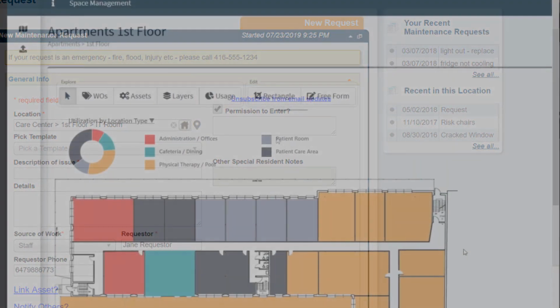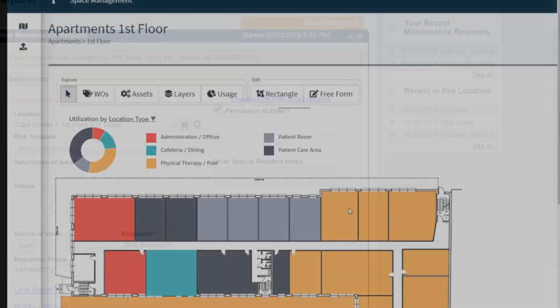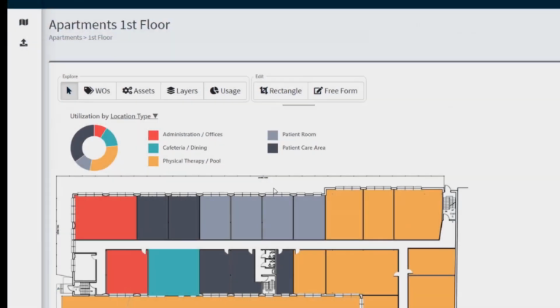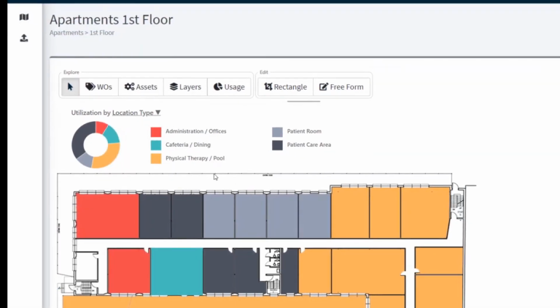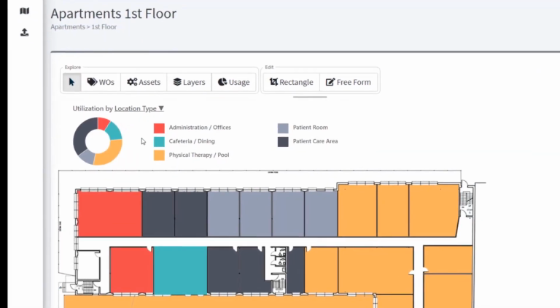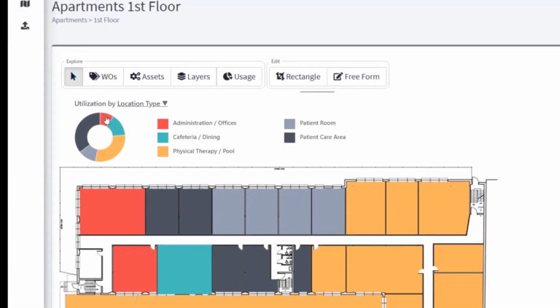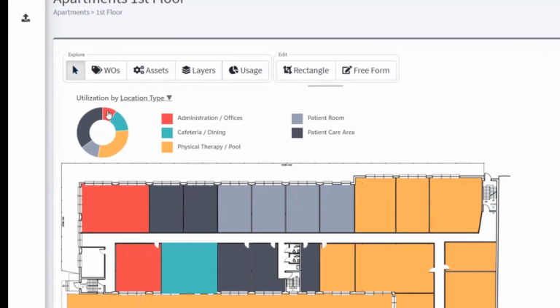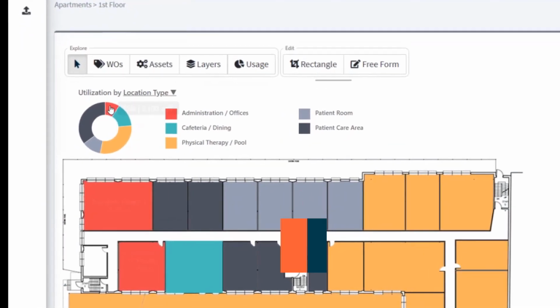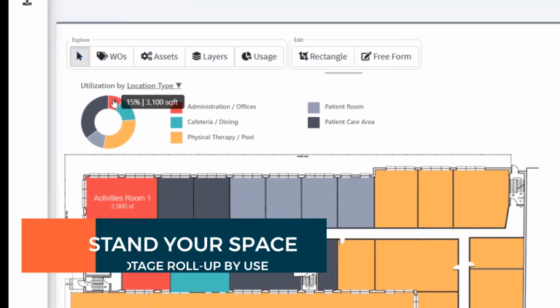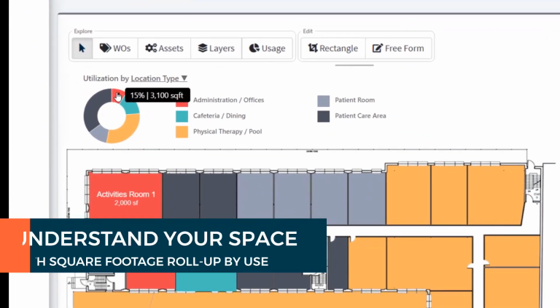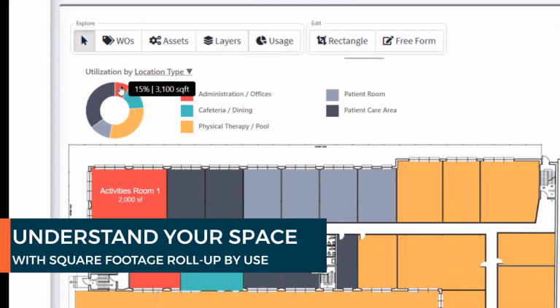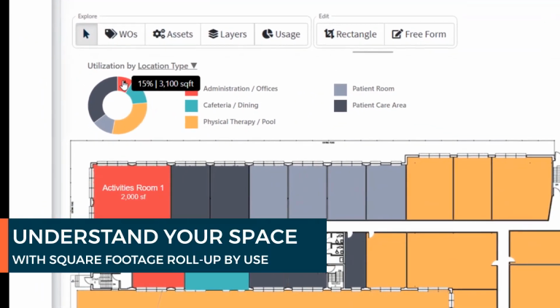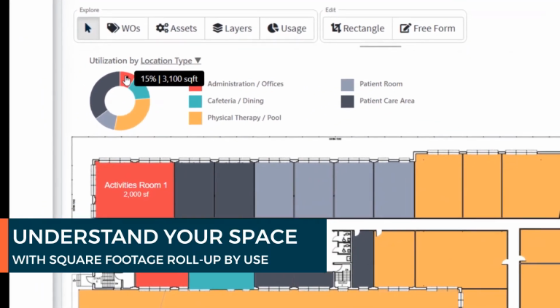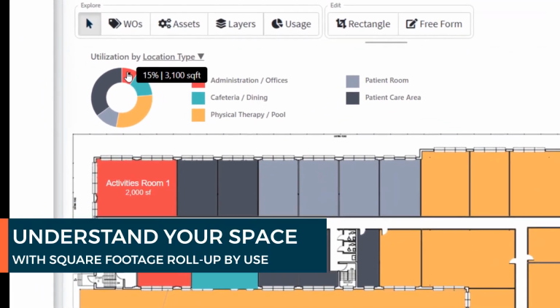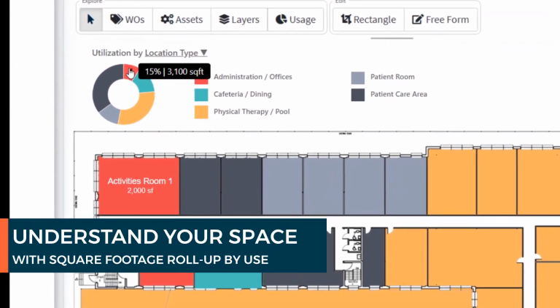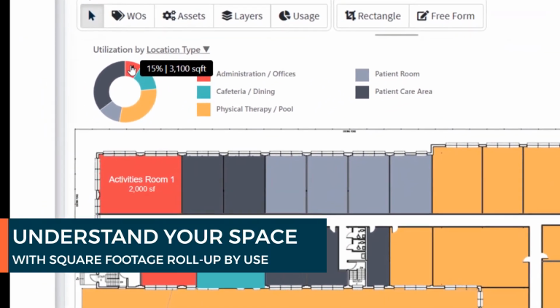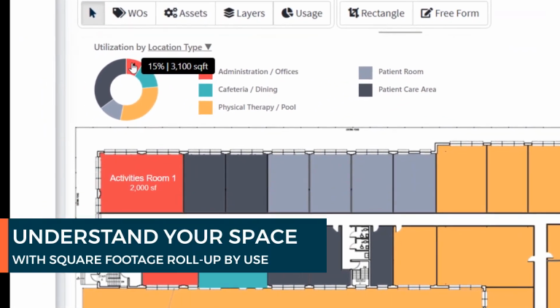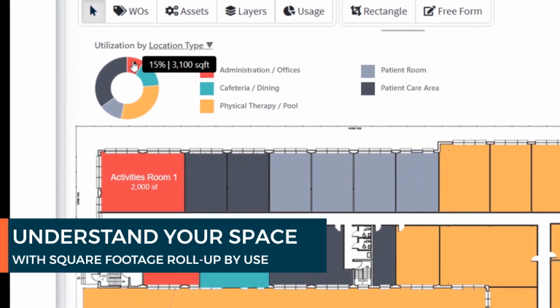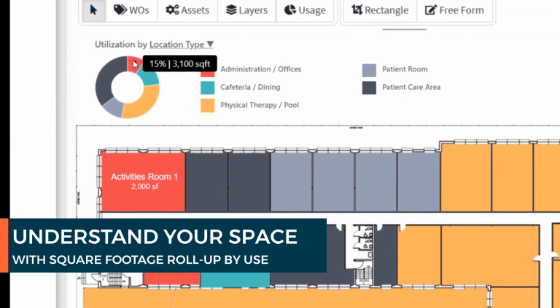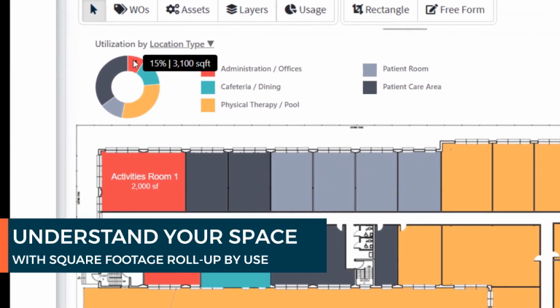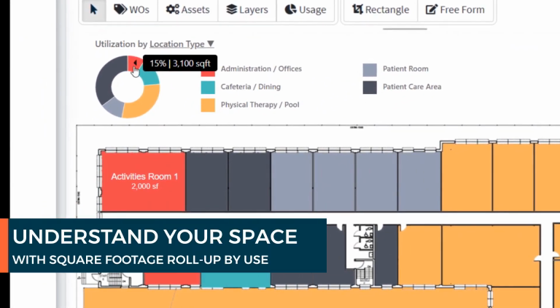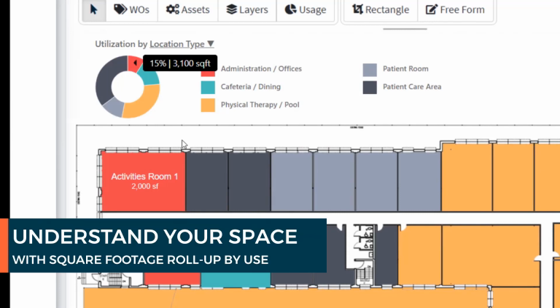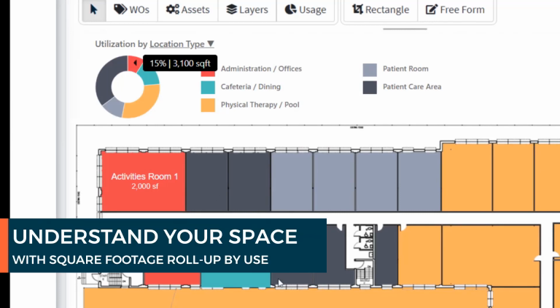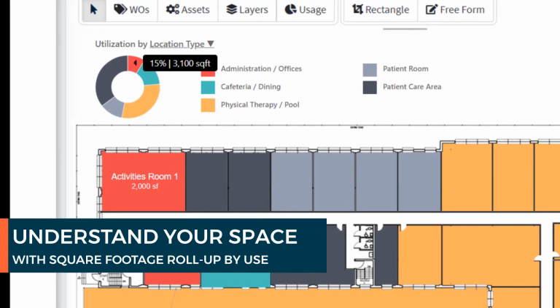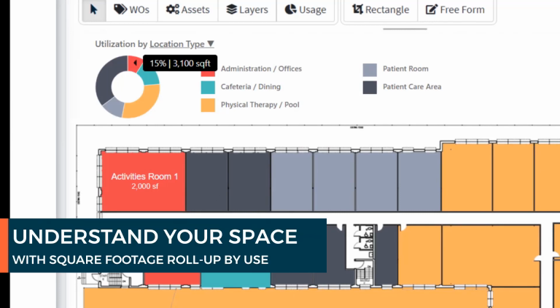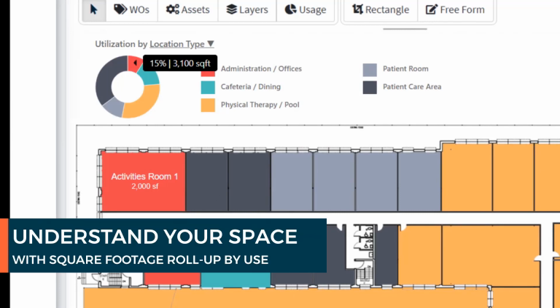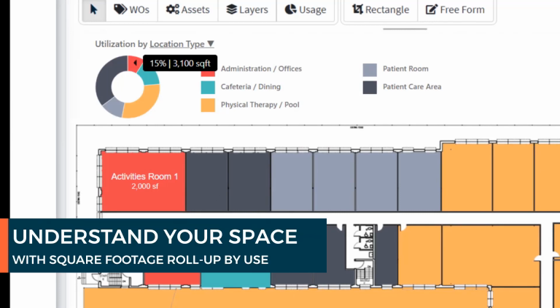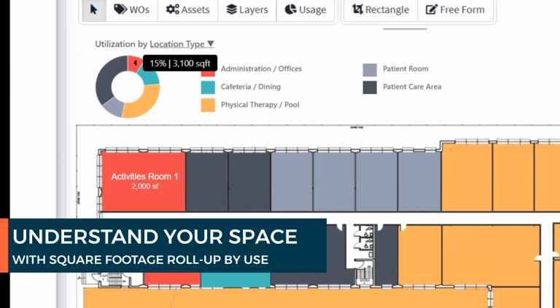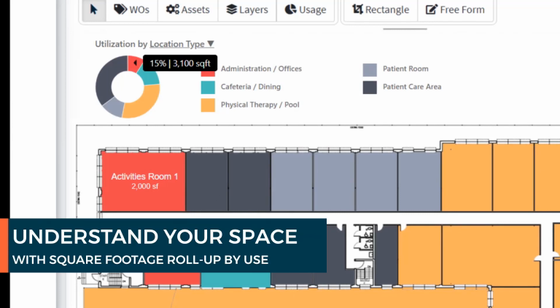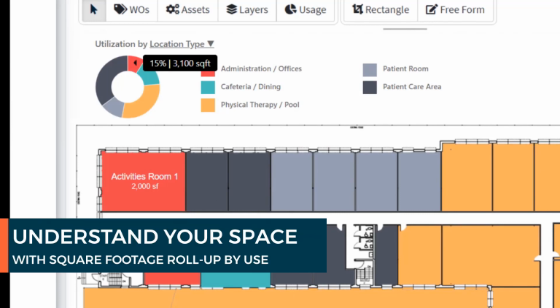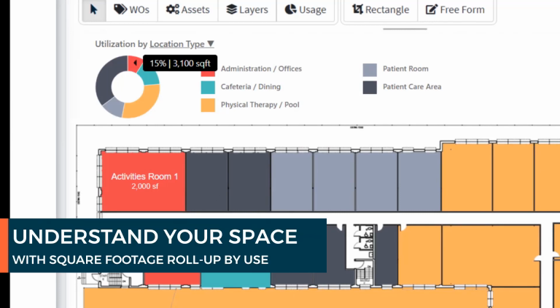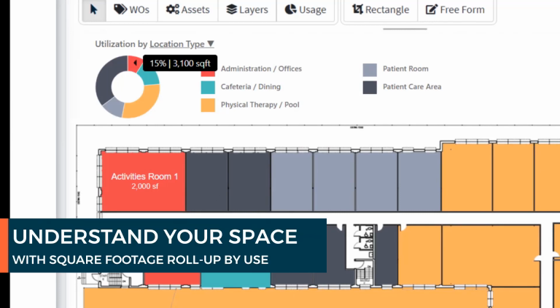Get insights into how space is being used with quick utilization charts that update your drawings to summarize how much square footage is assigned to various uses.